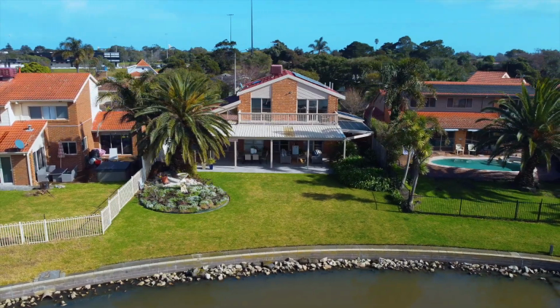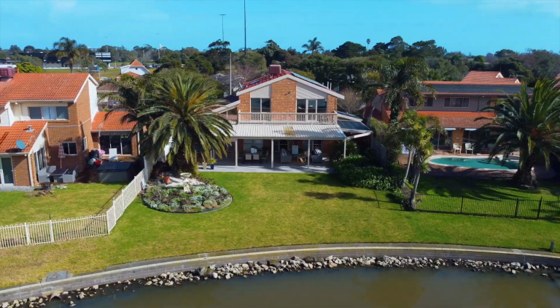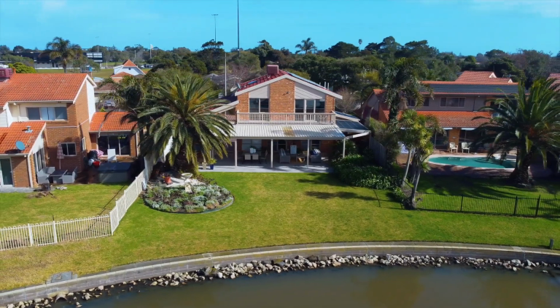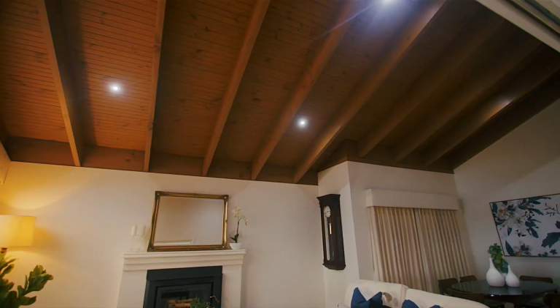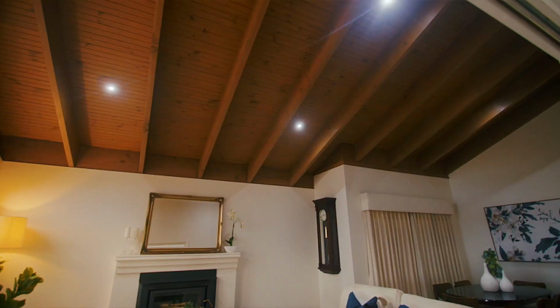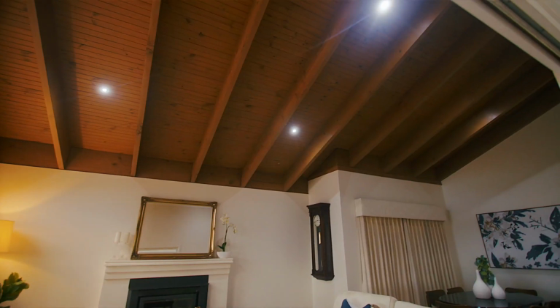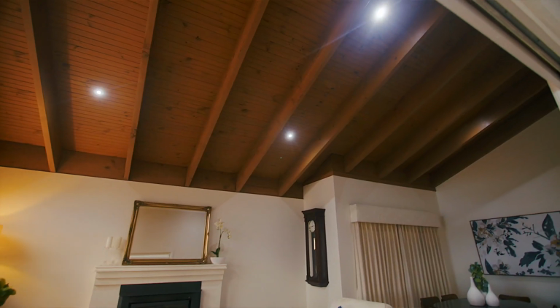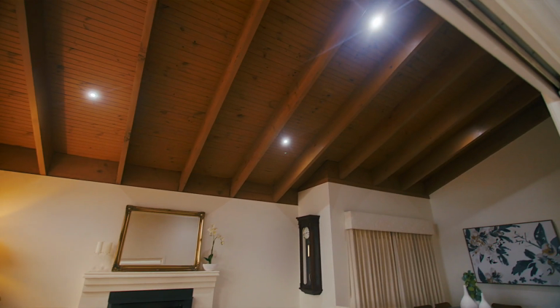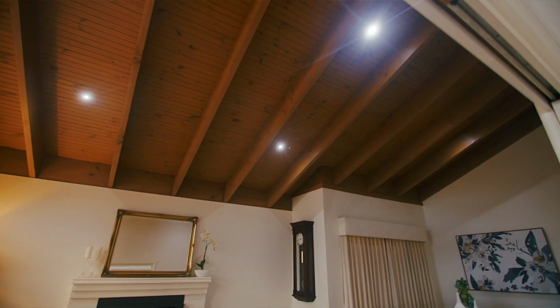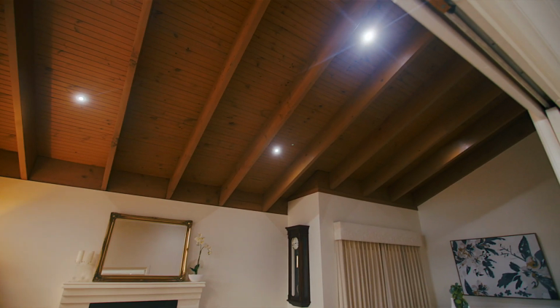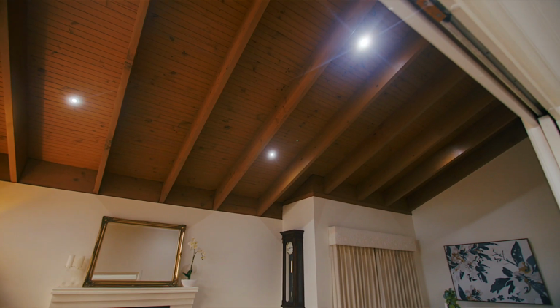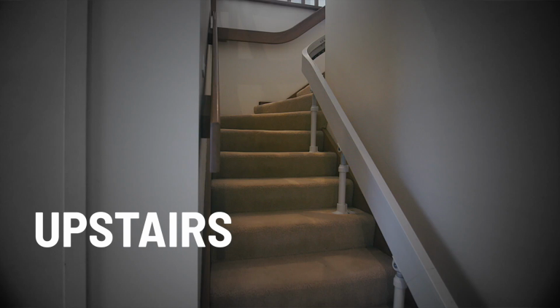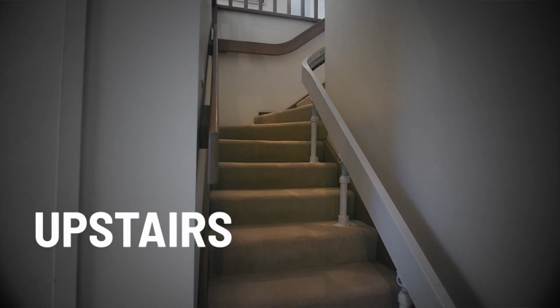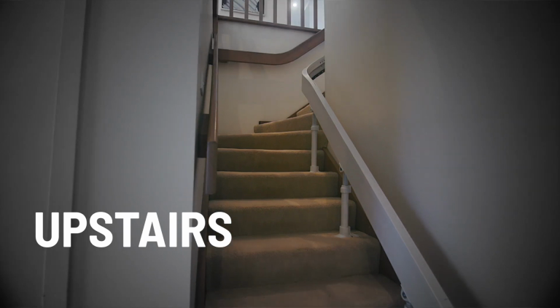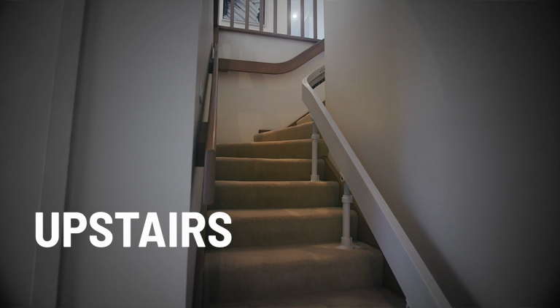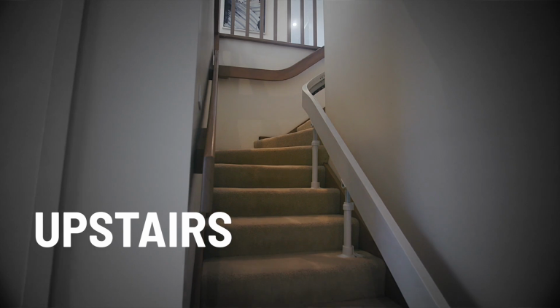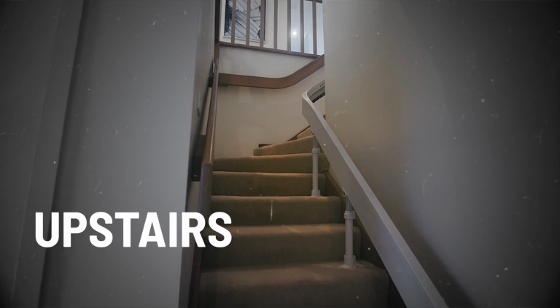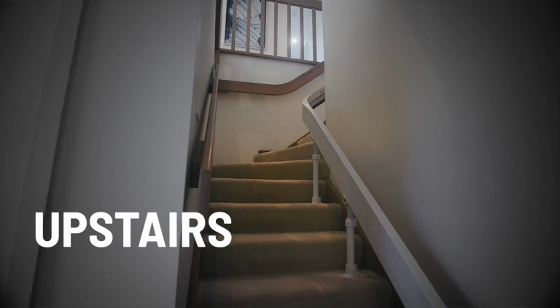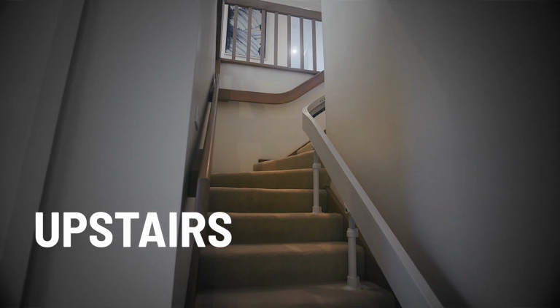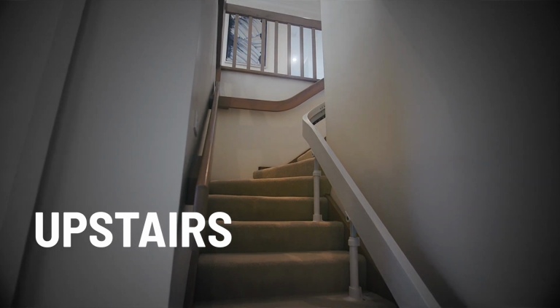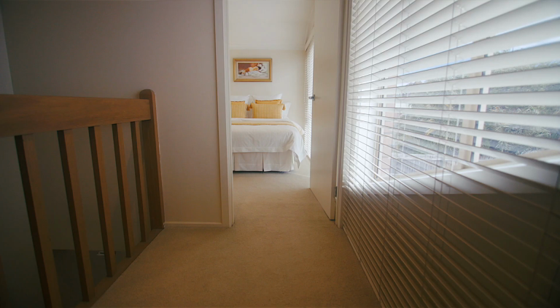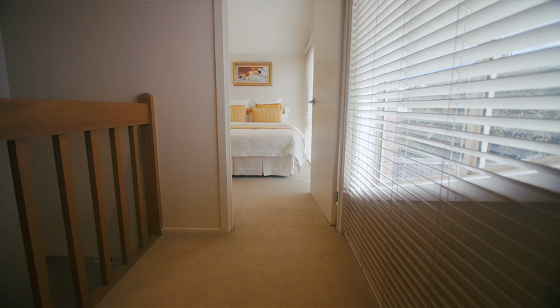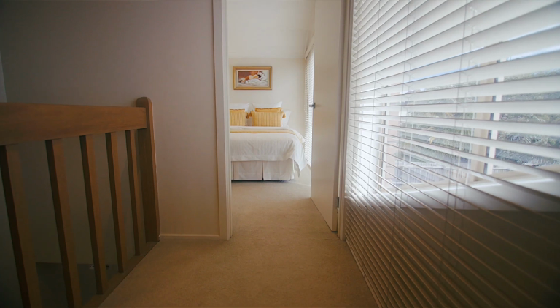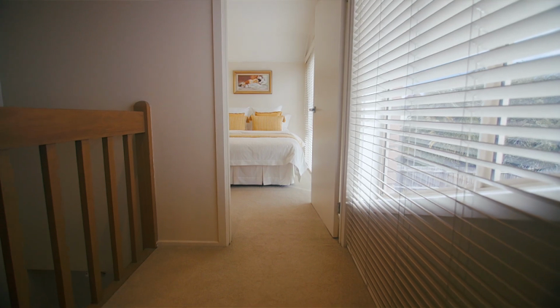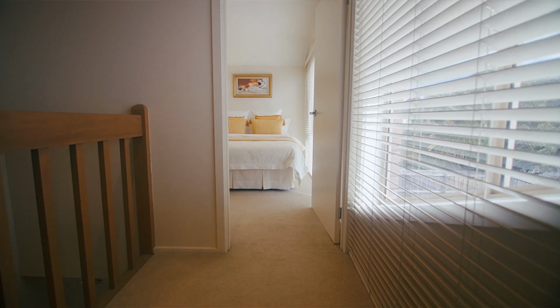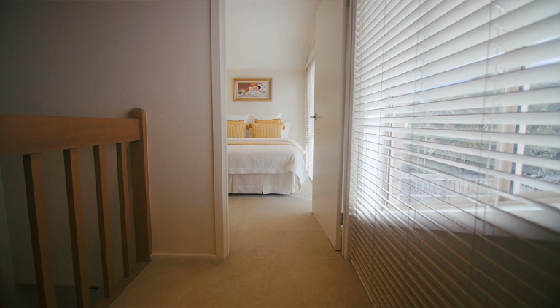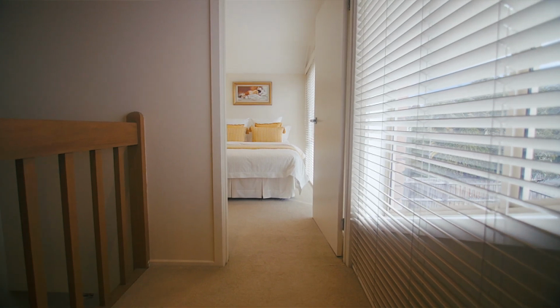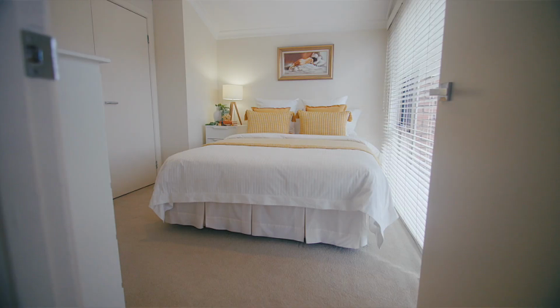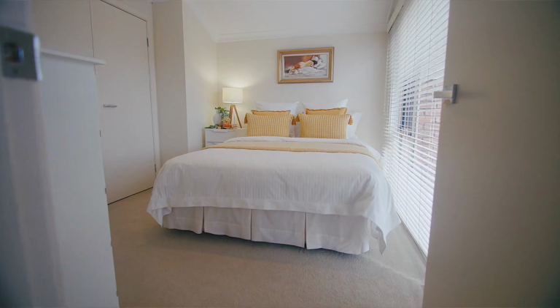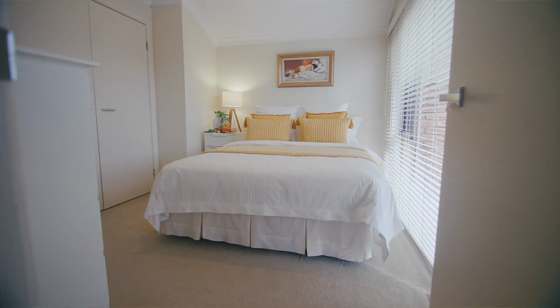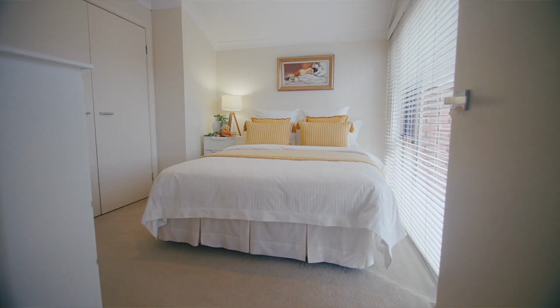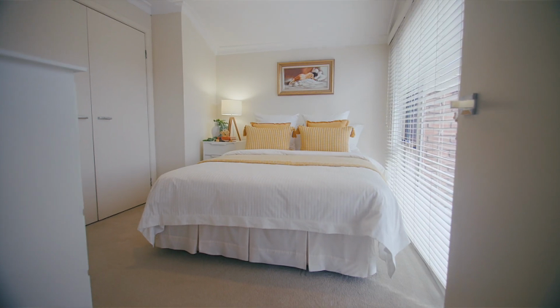With soaring cathedral ceilings, the home is filled with natural light and offers up to four bedrooms that span the two appealing levels.